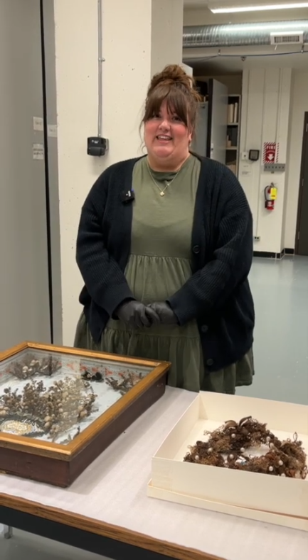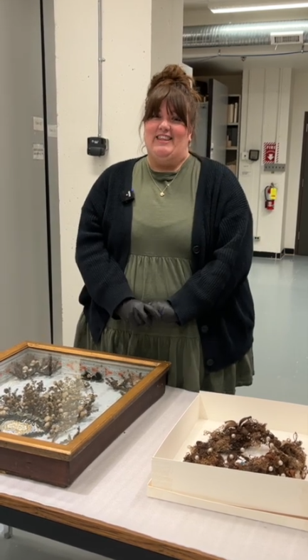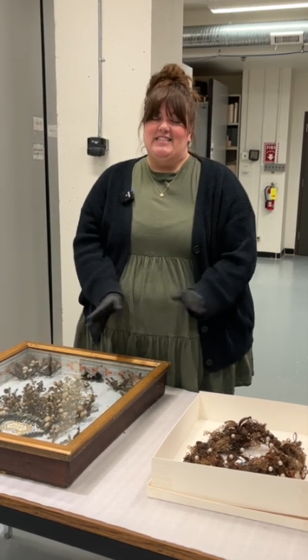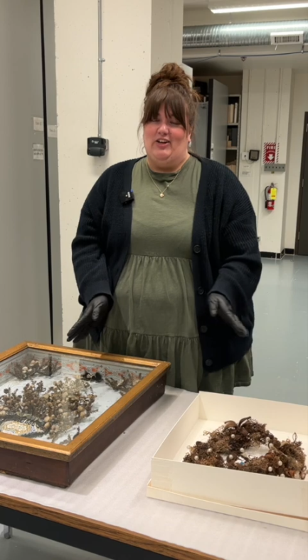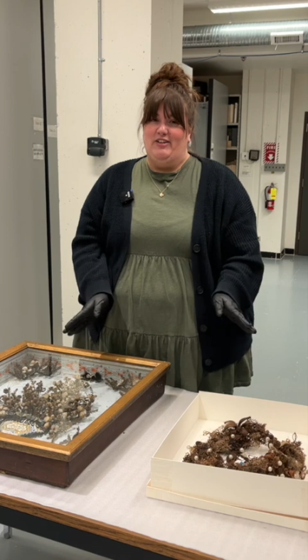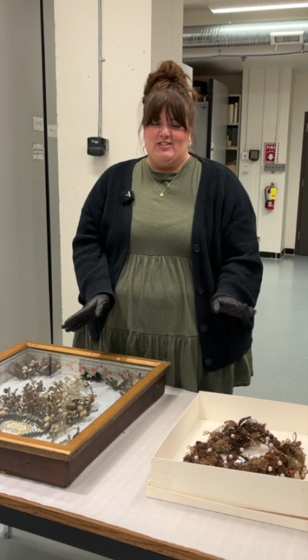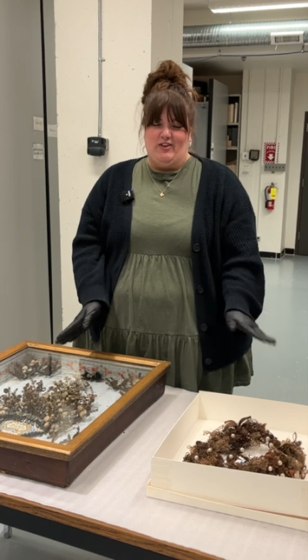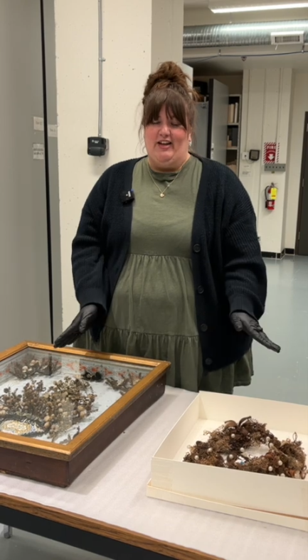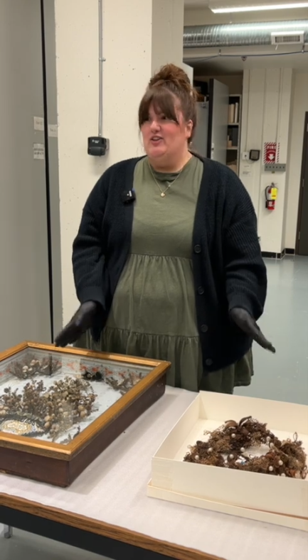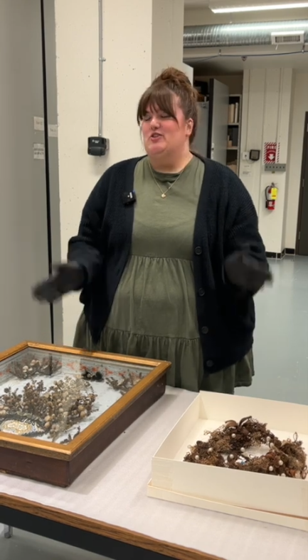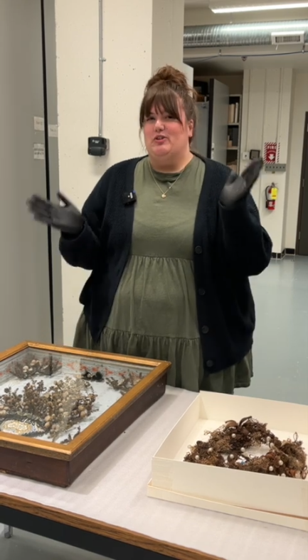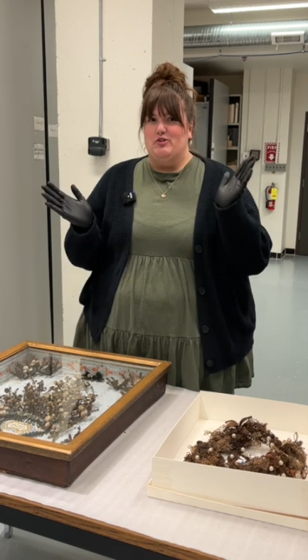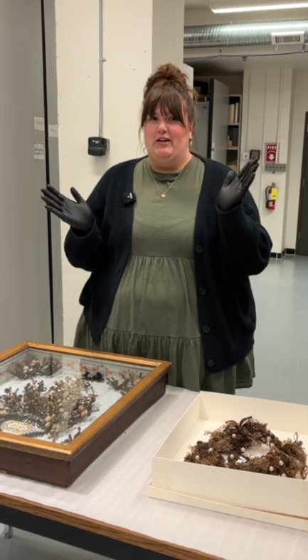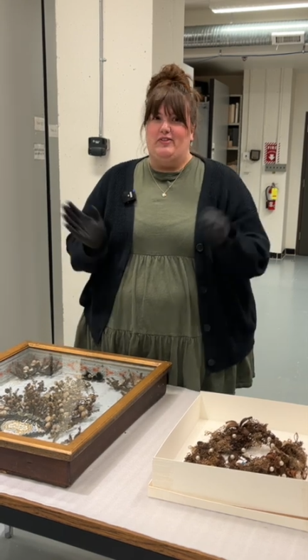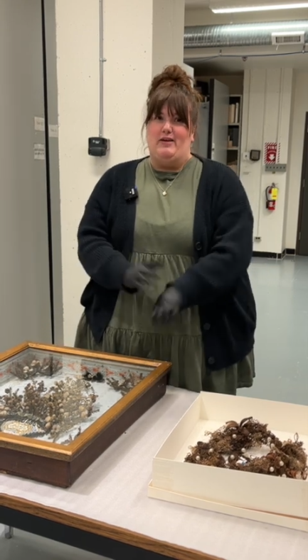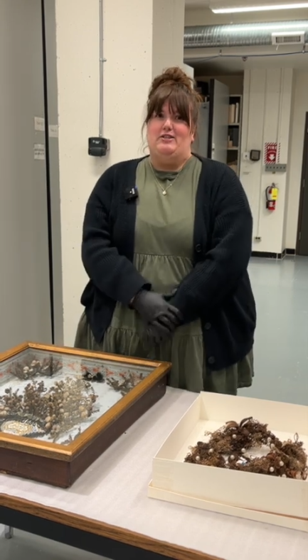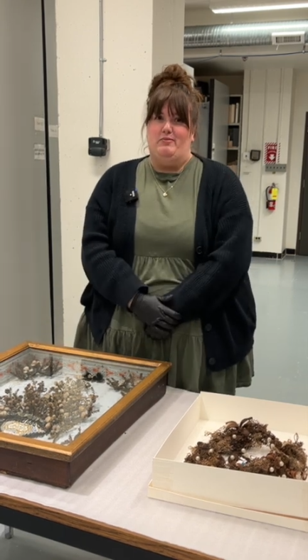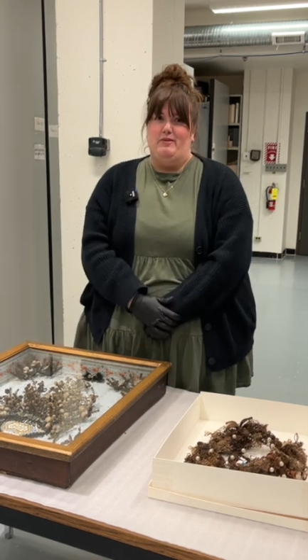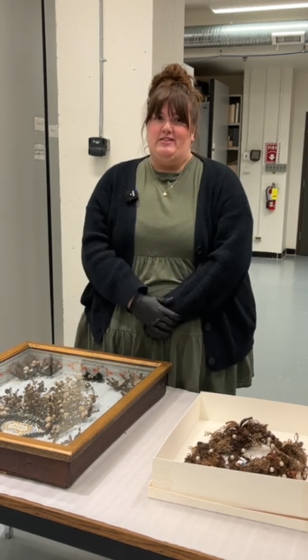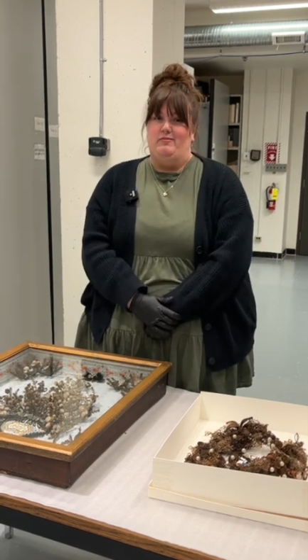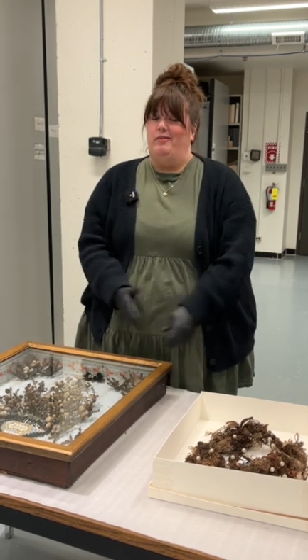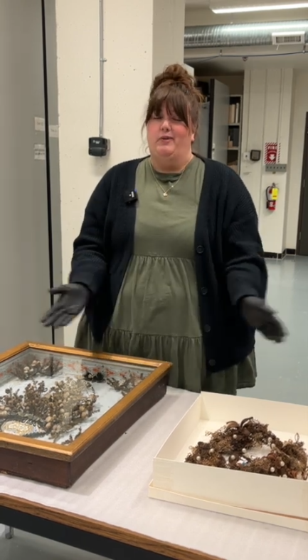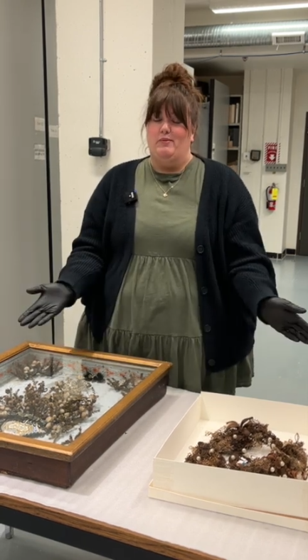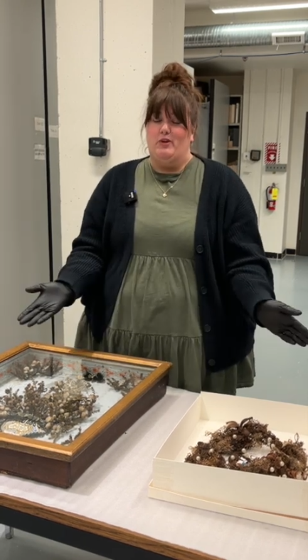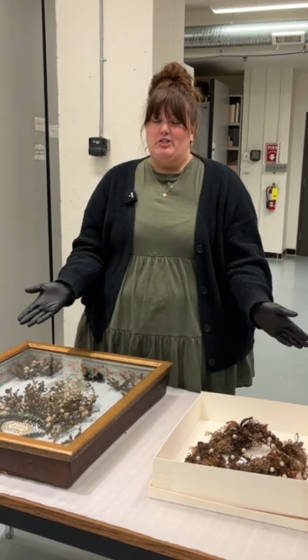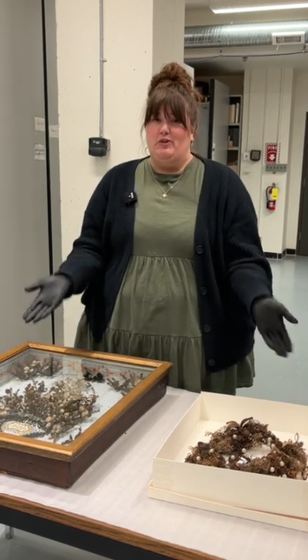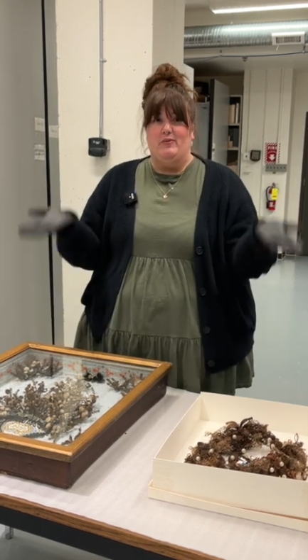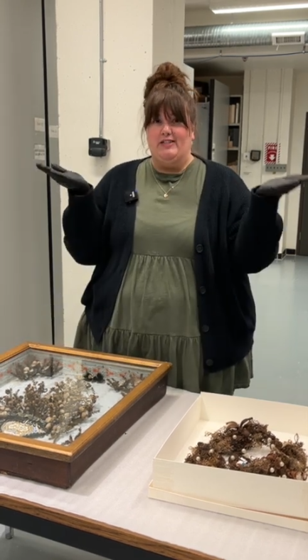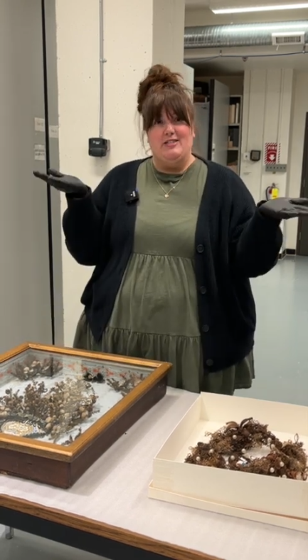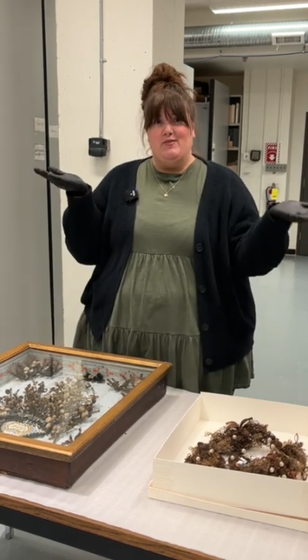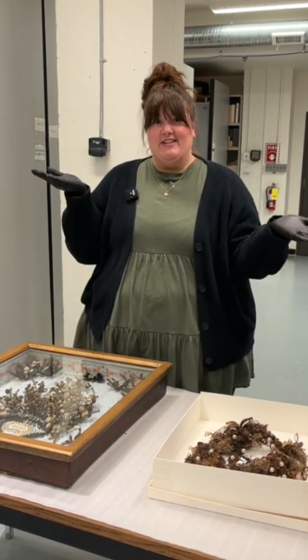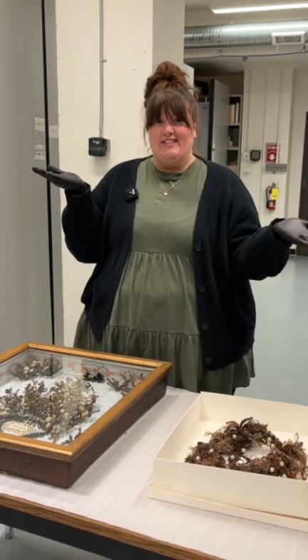These hair wreaths are in our storage room here at the Manitoba Museum. We have plenty more to show you — what else do you want to see?